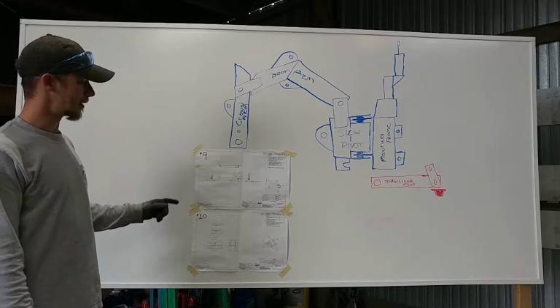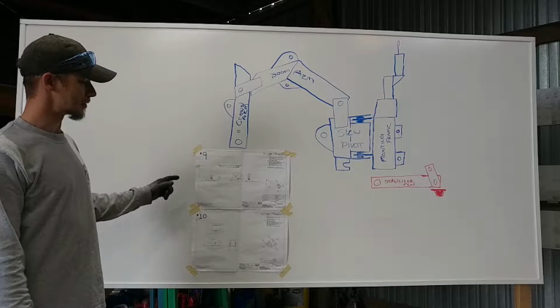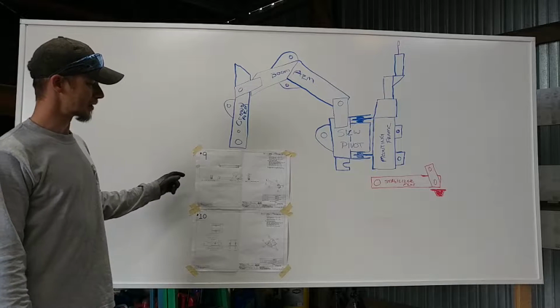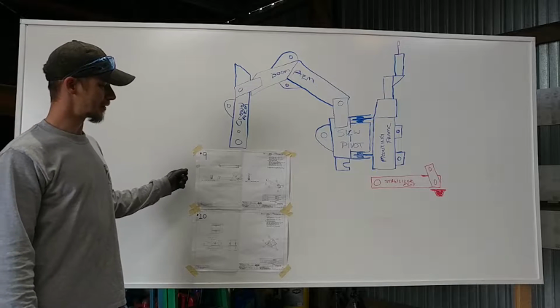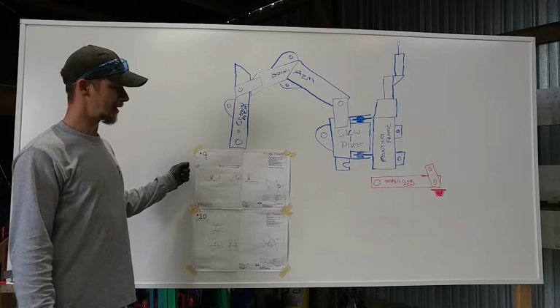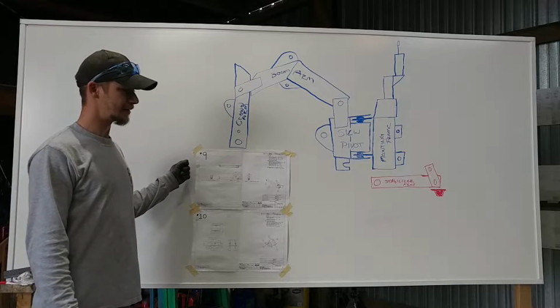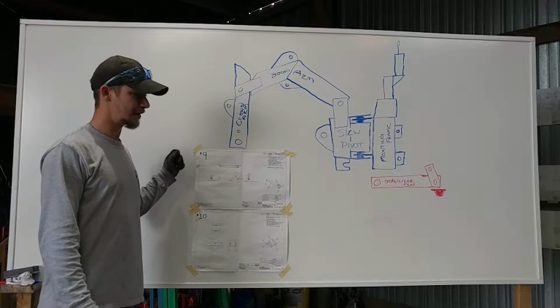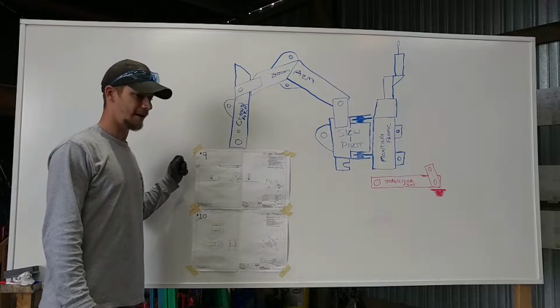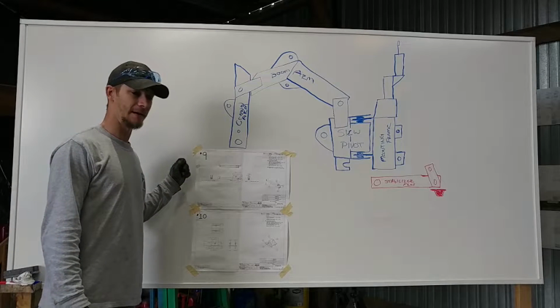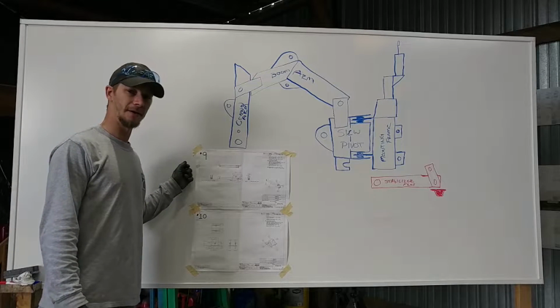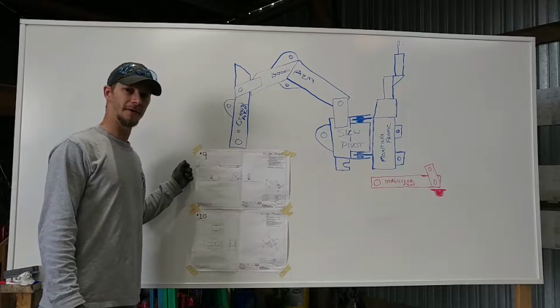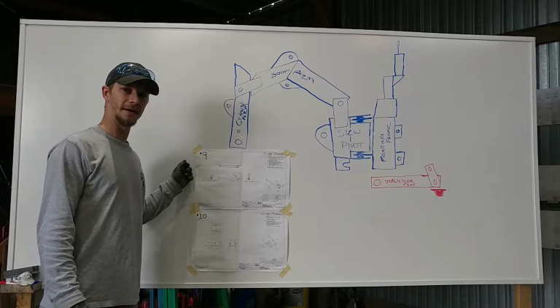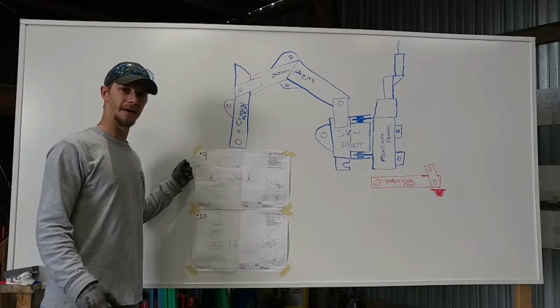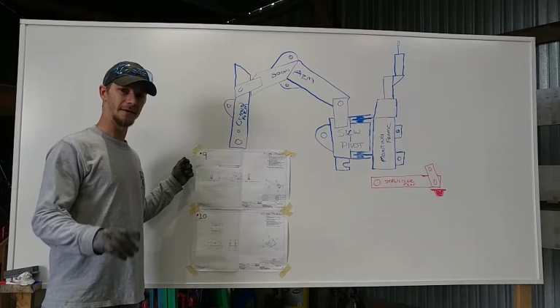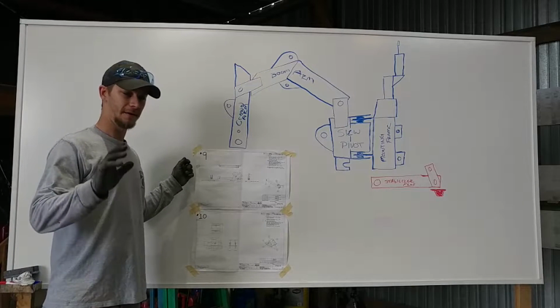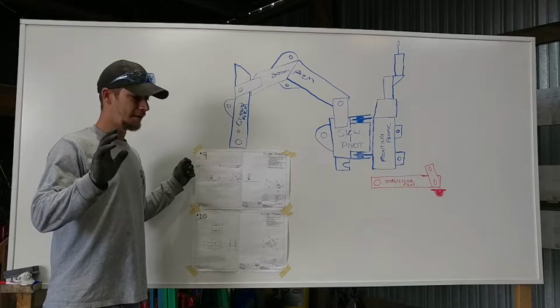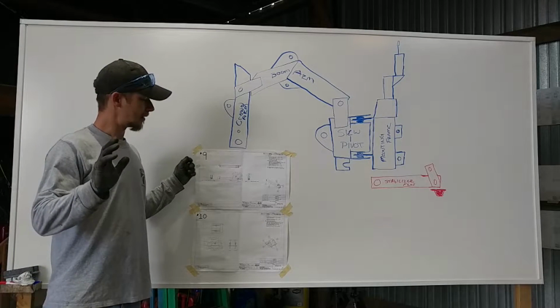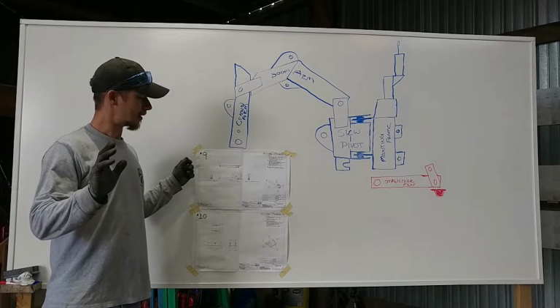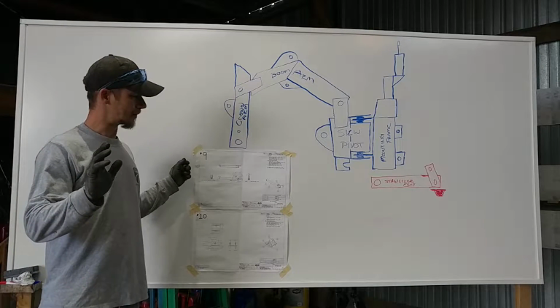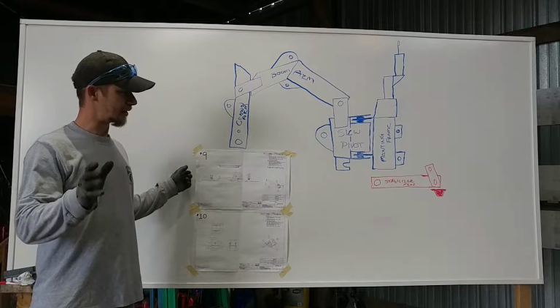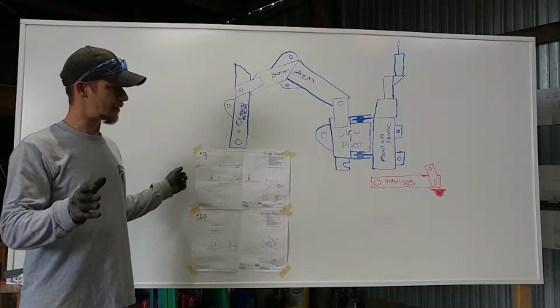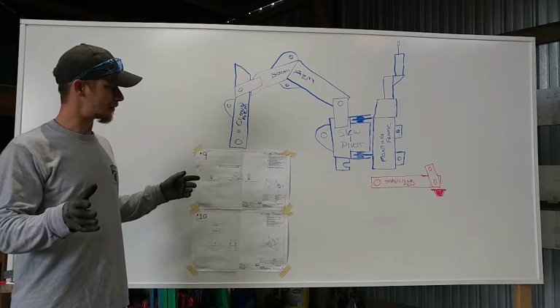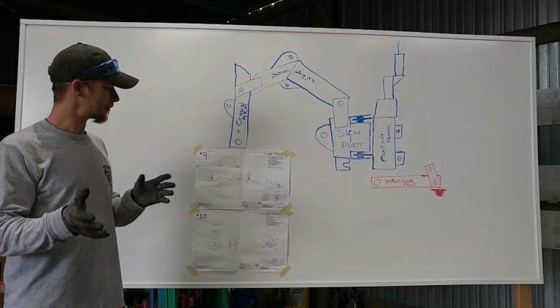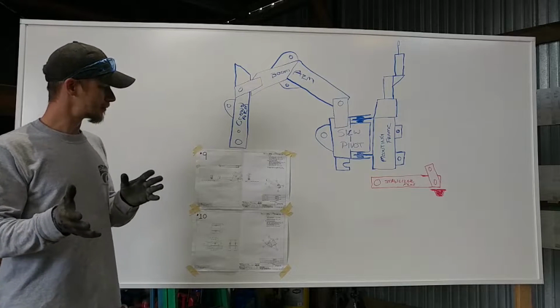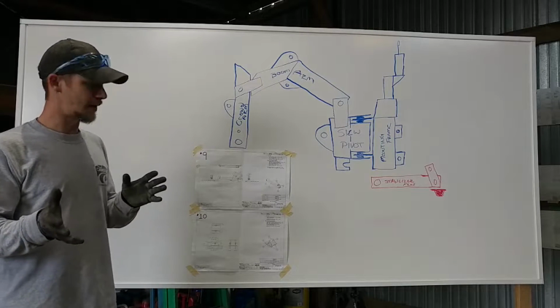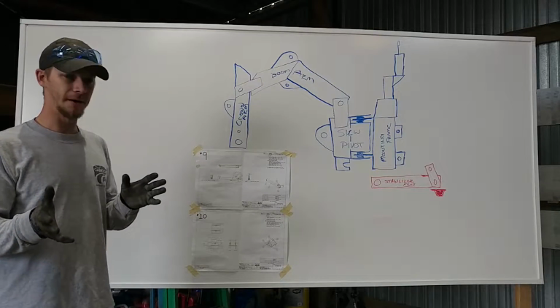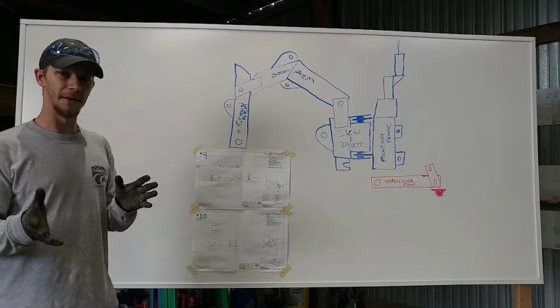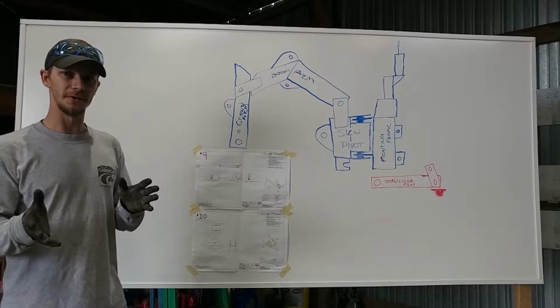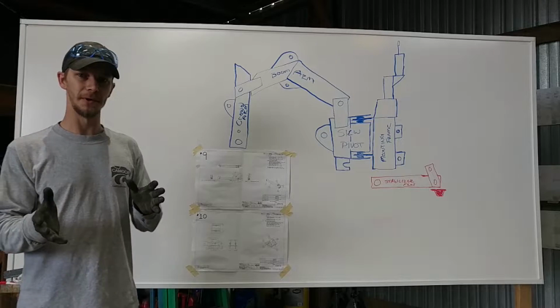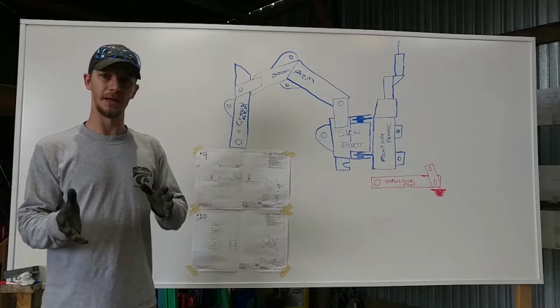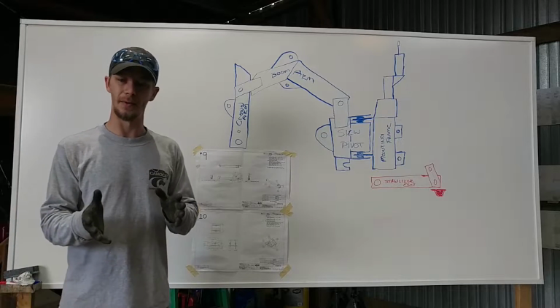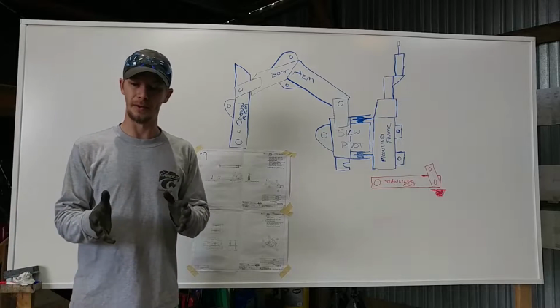So we're going to go ahead and get all that cut, get it all ready to go so we can get it welded.